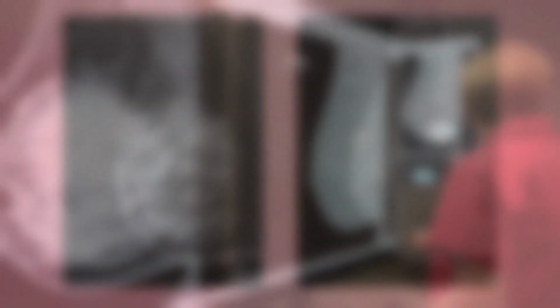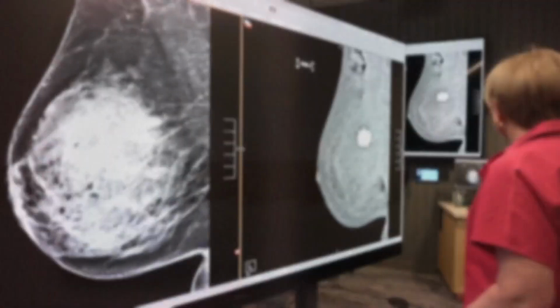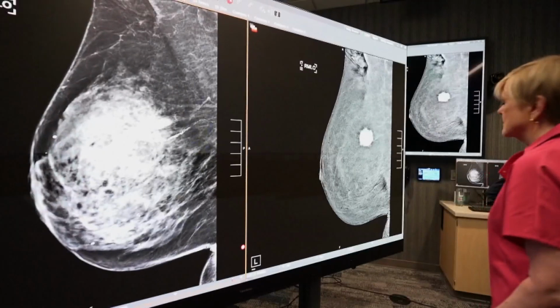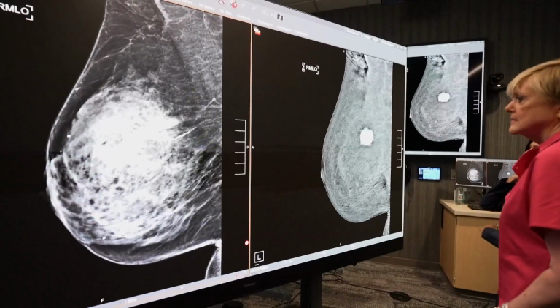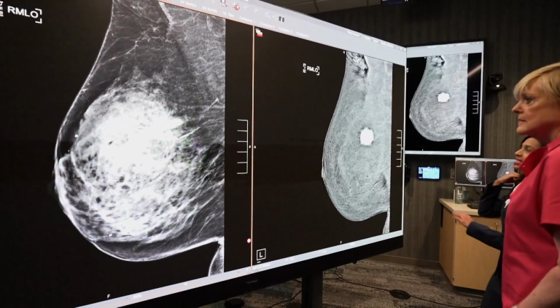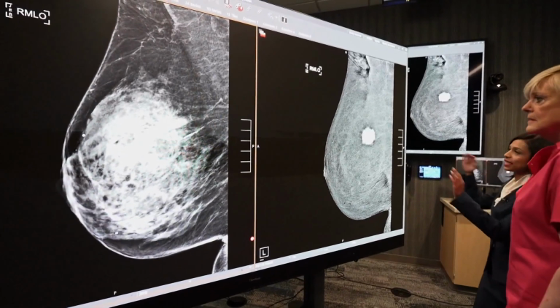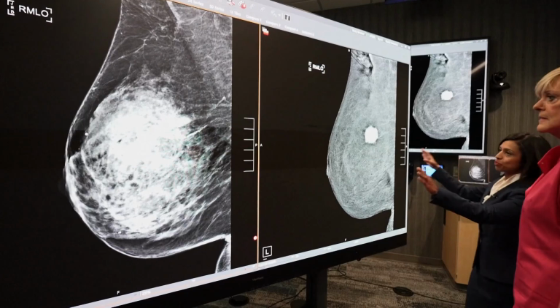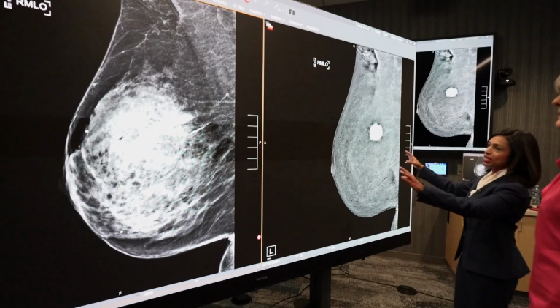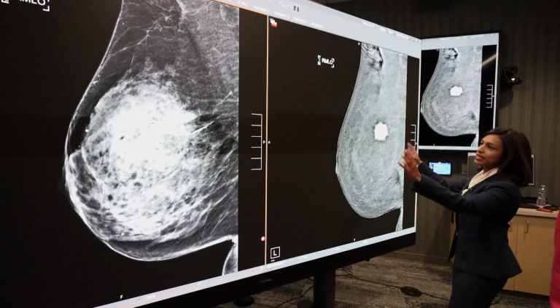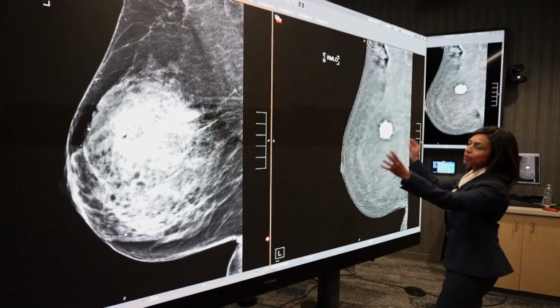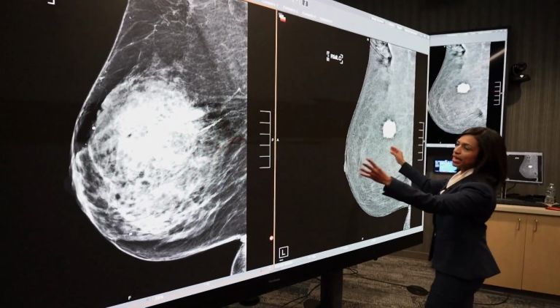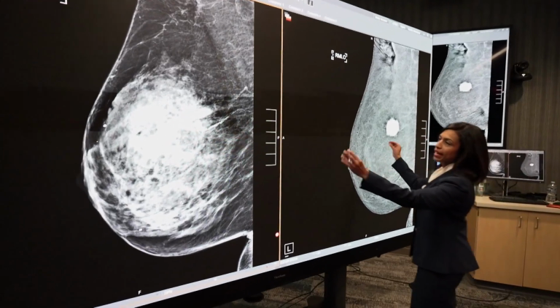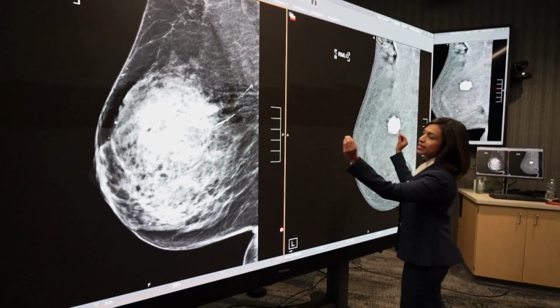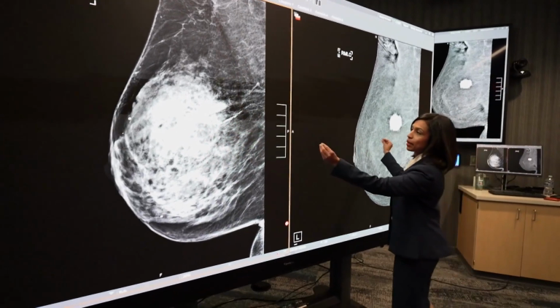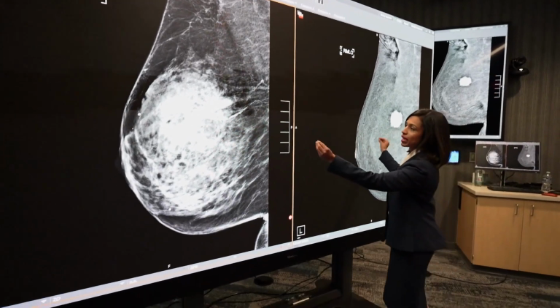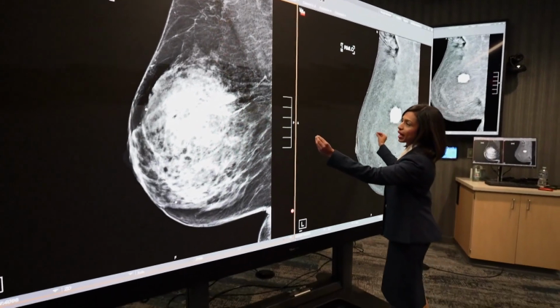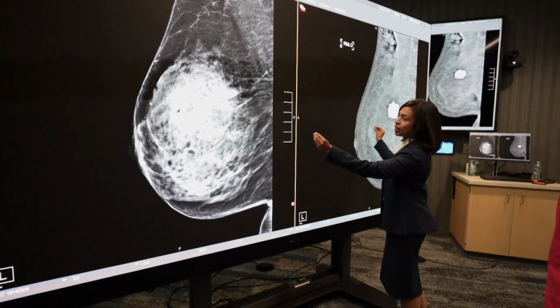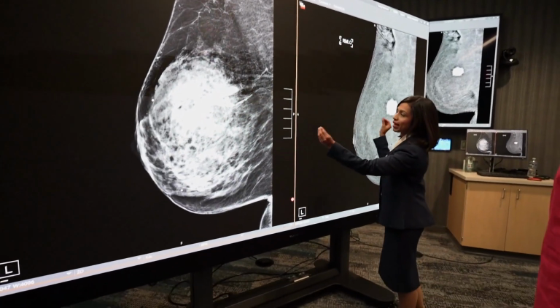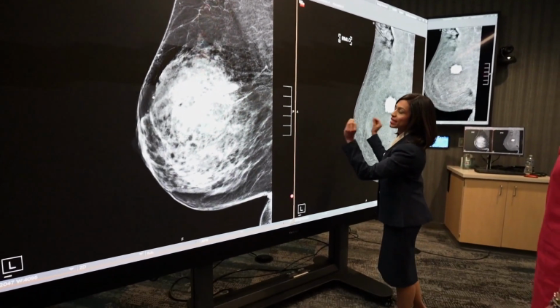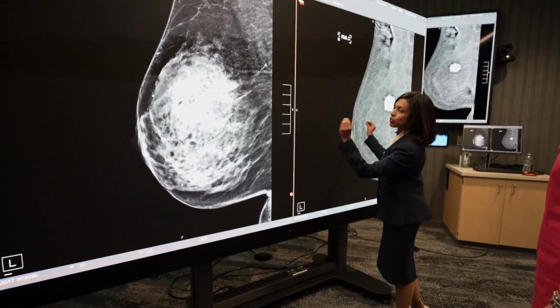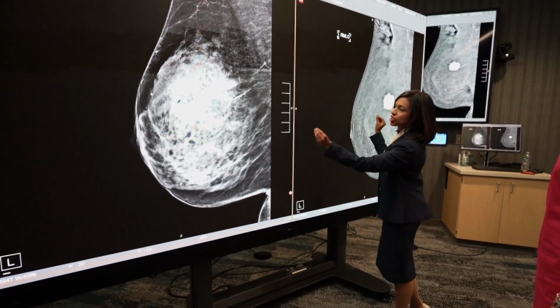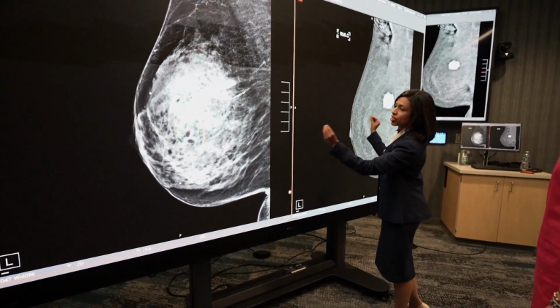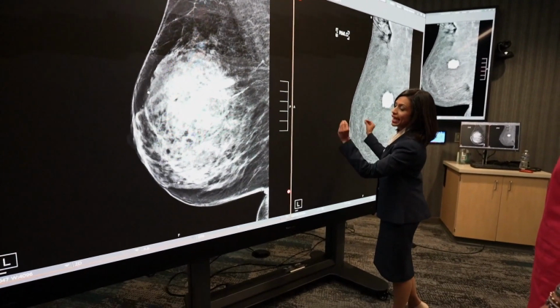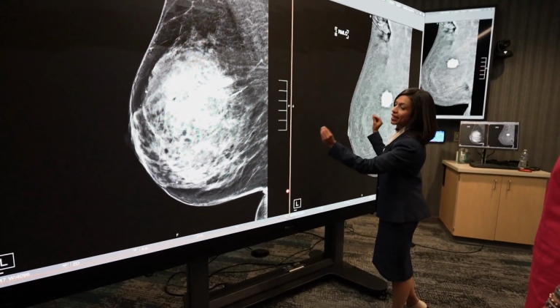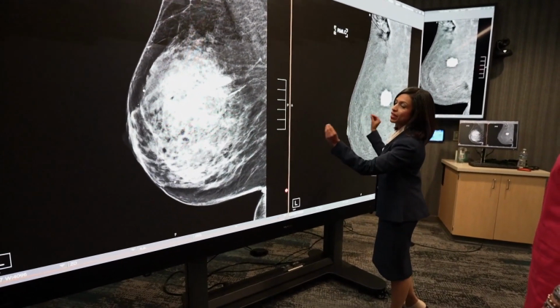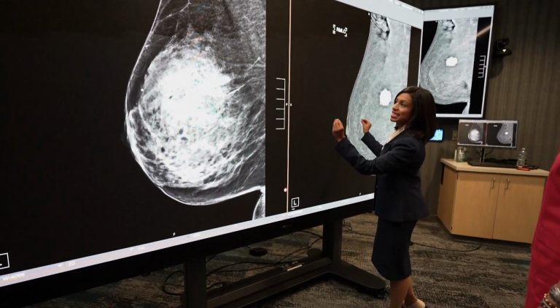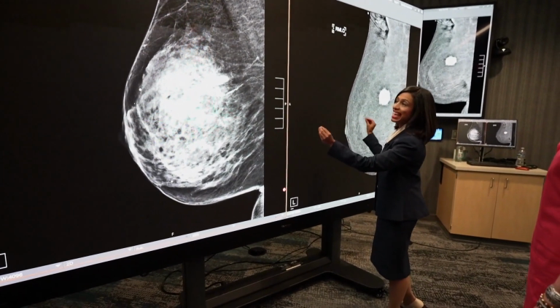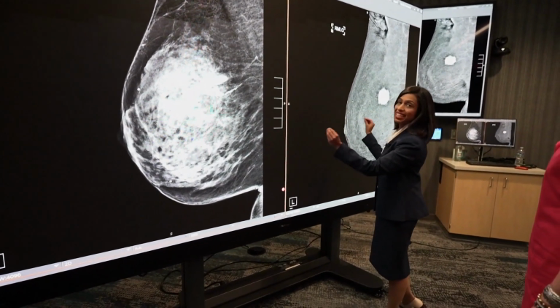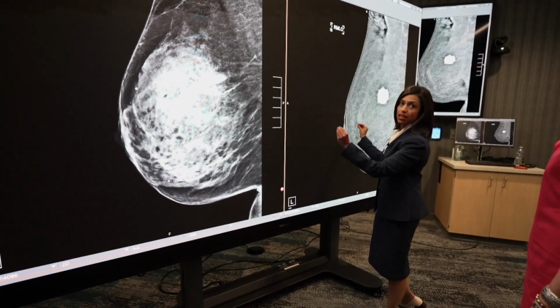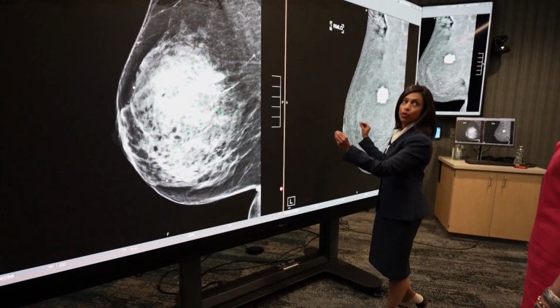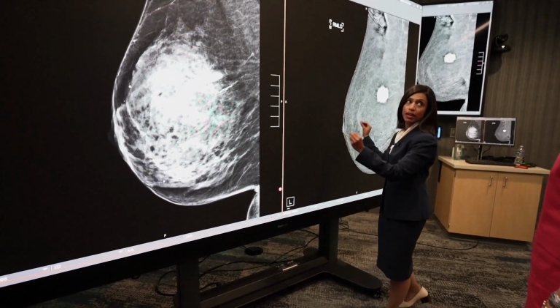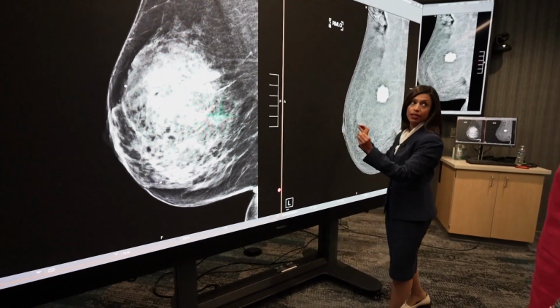This breast is this breast — same day, same time. These images are taken seconds apart from one another.